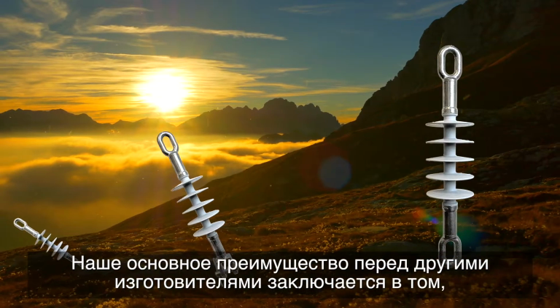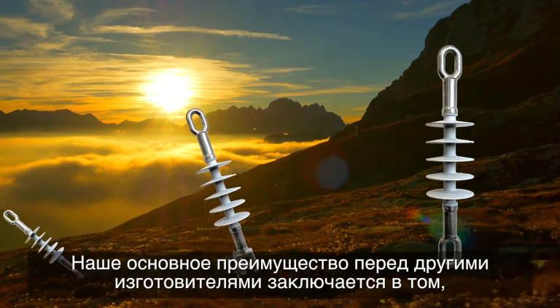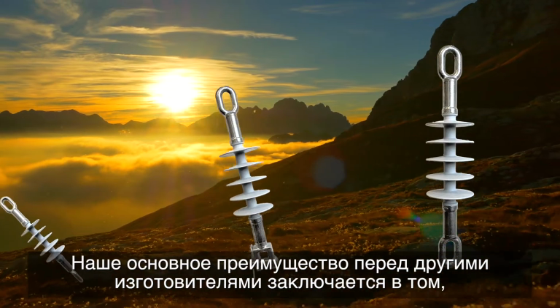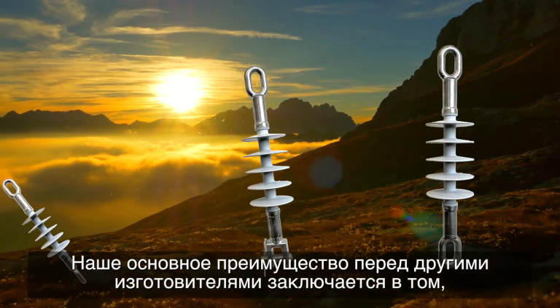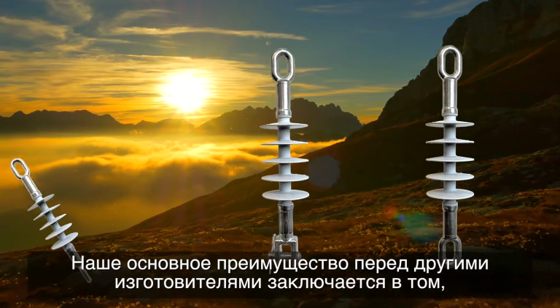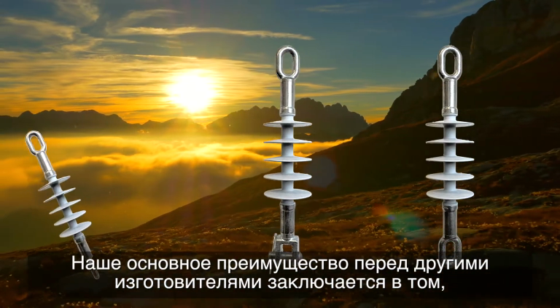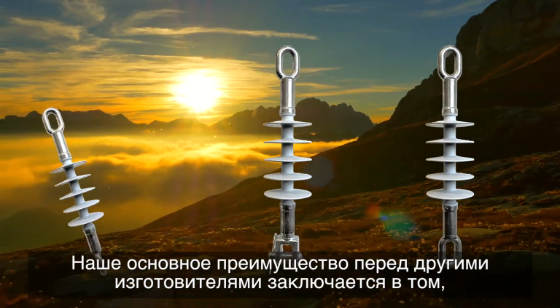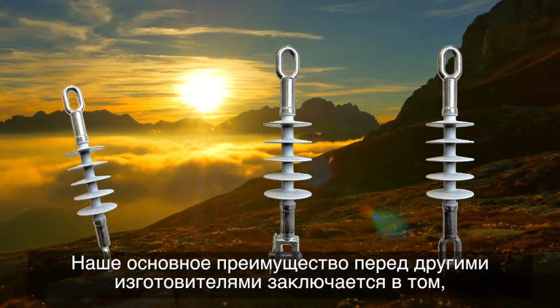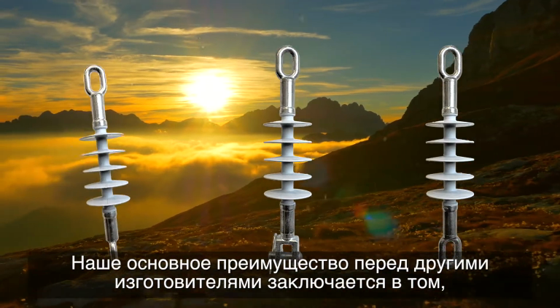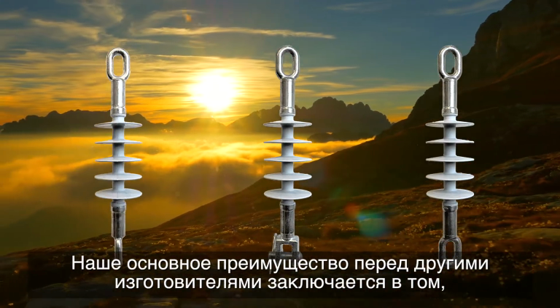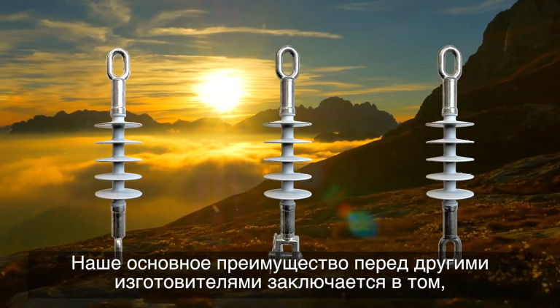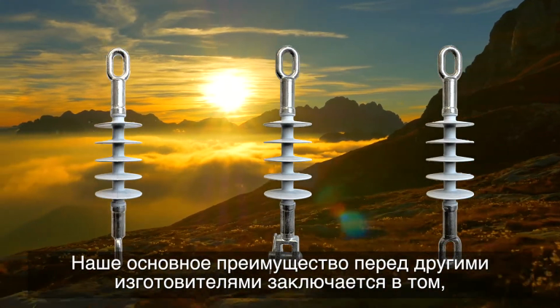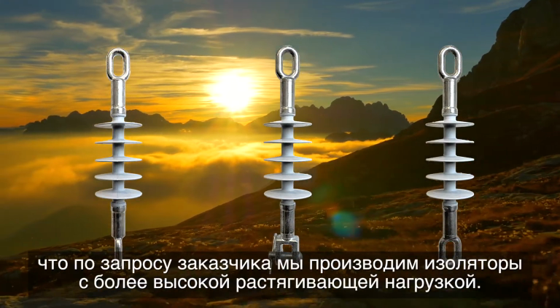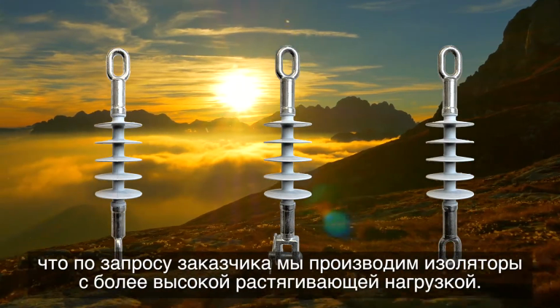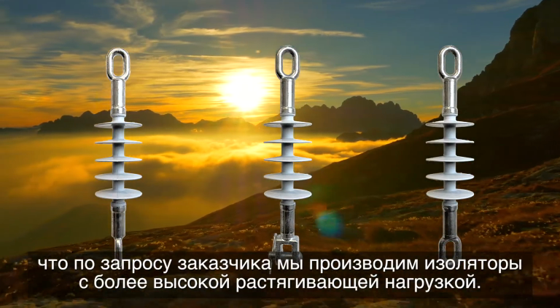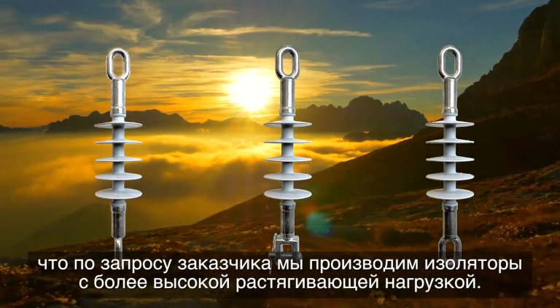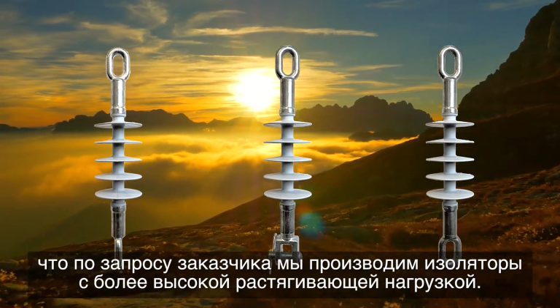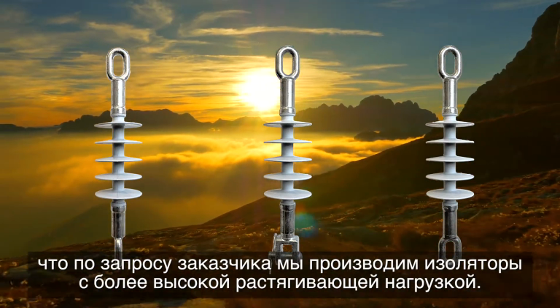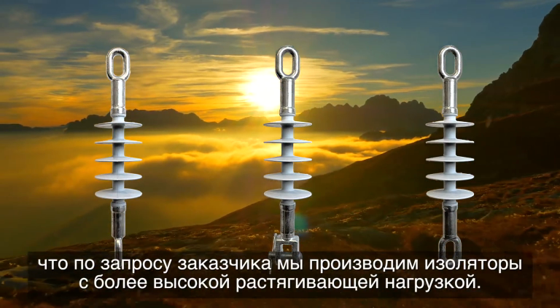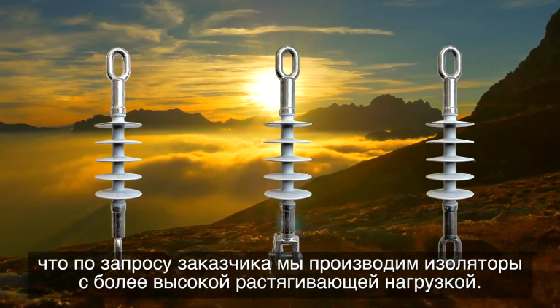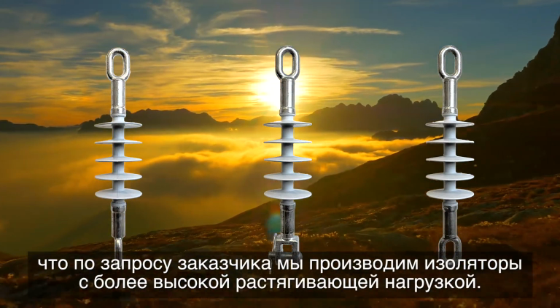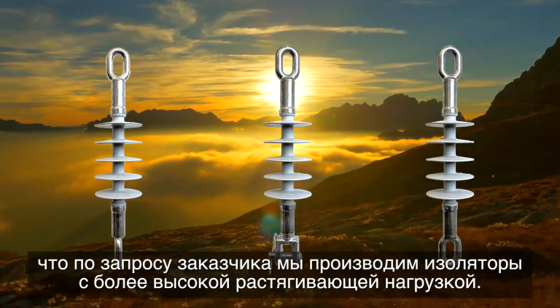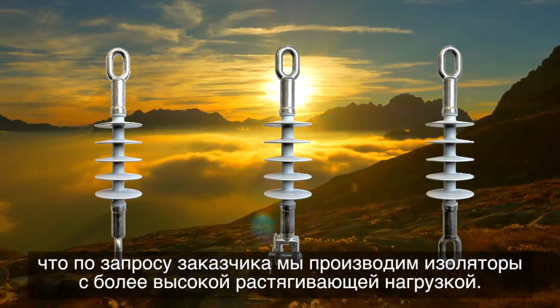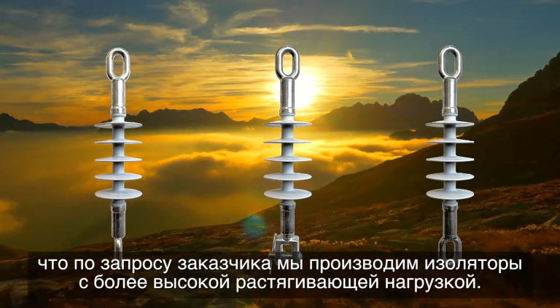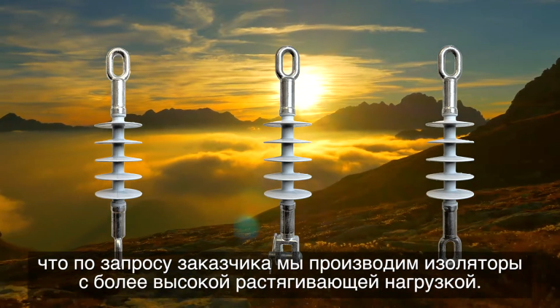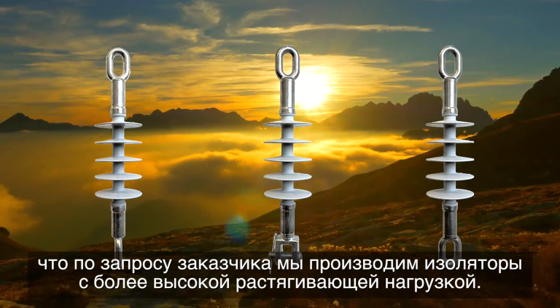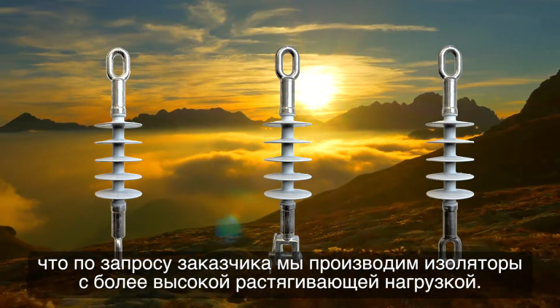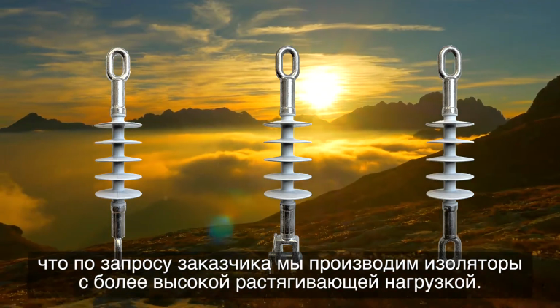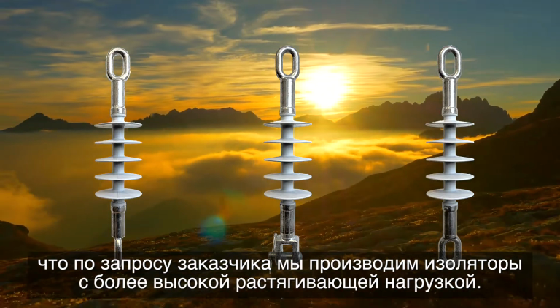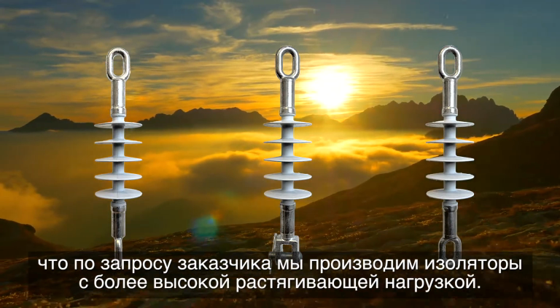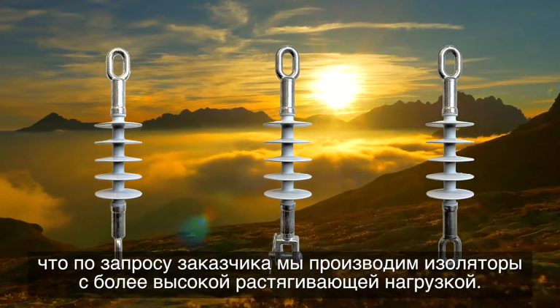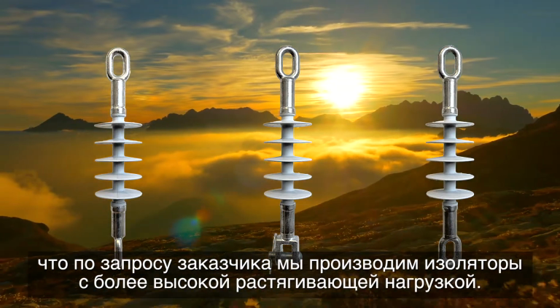Before delivery, all our shipments are weighed using electronic scales. Compared to other manufacturers, our main advantage is that we also produce insulators with a larger maximum tension load upon the customer's request.